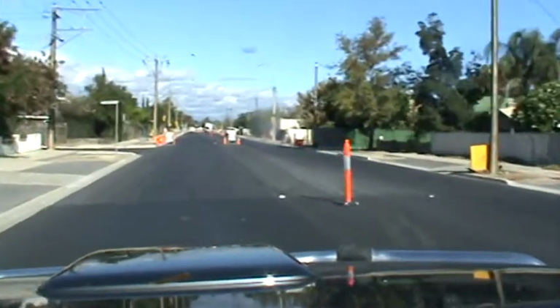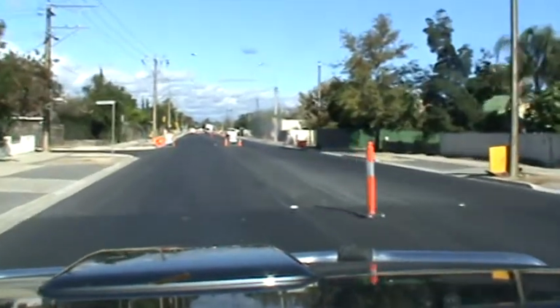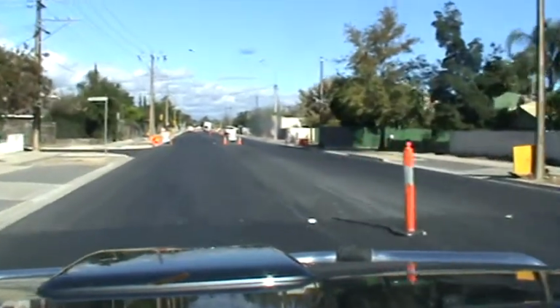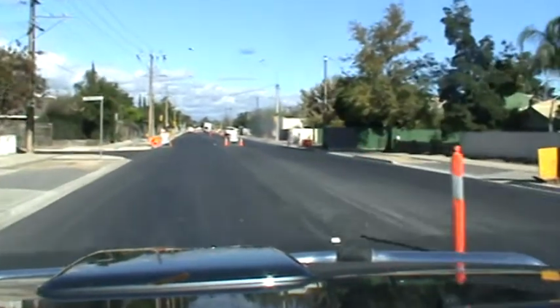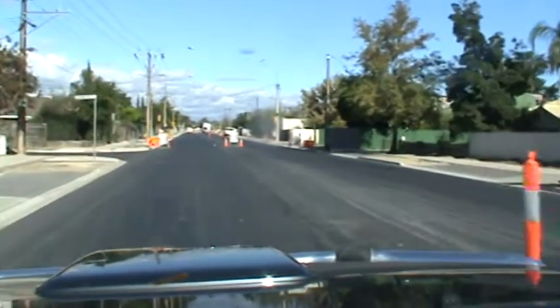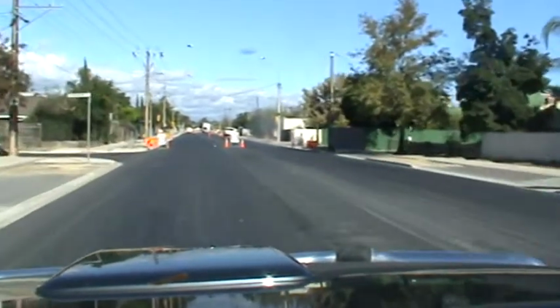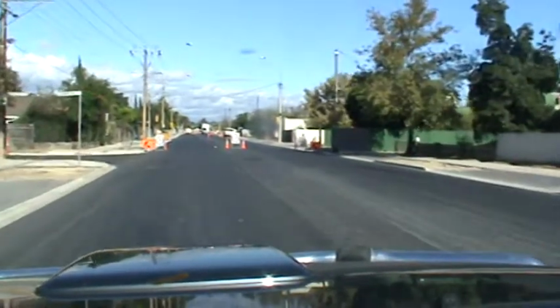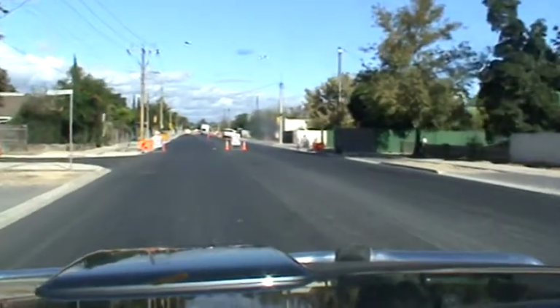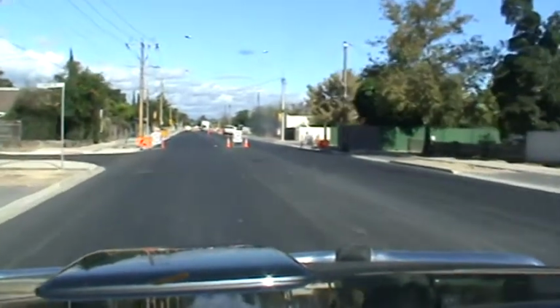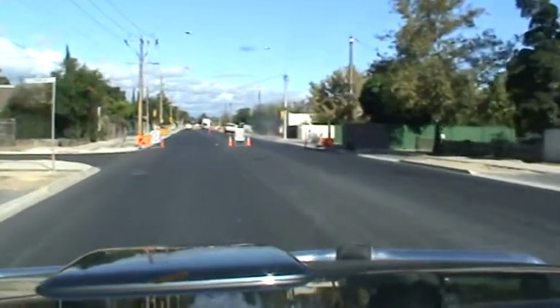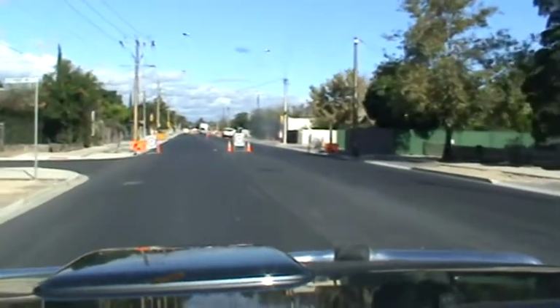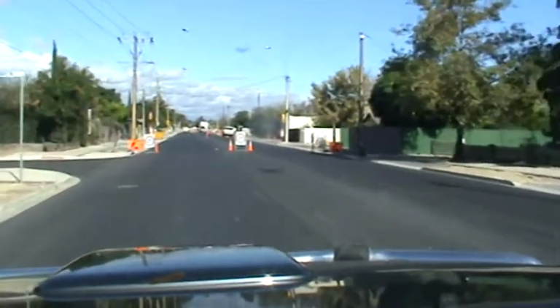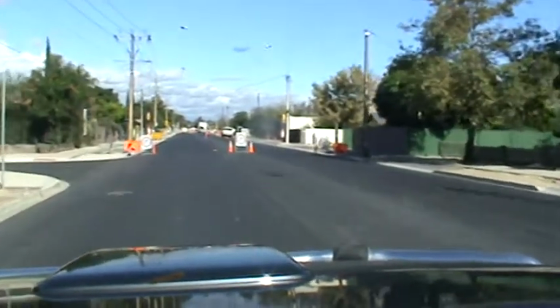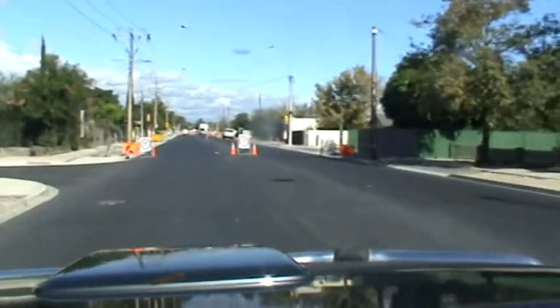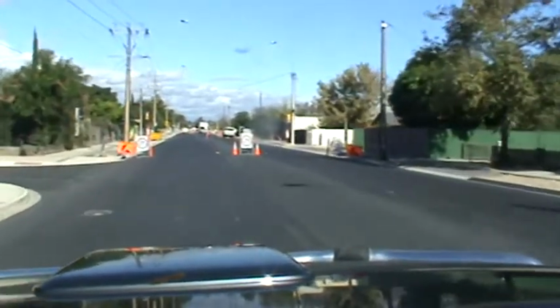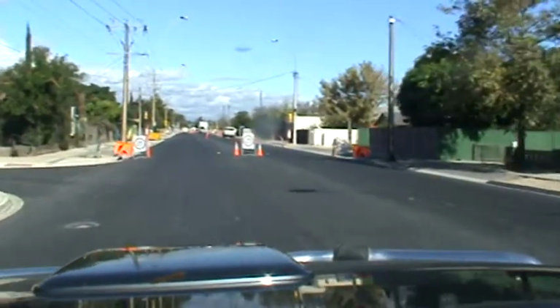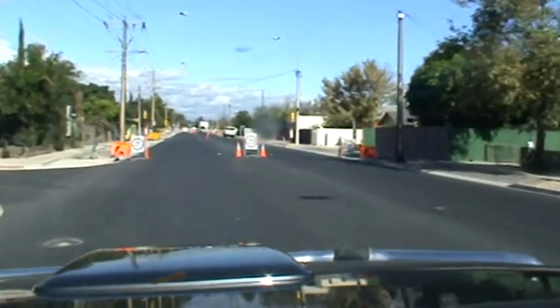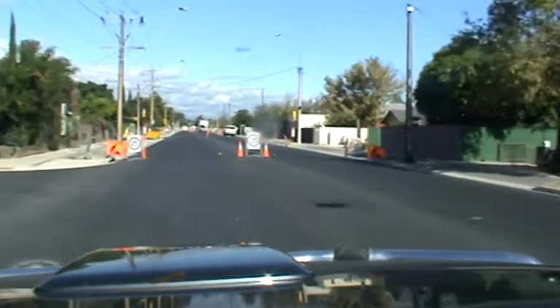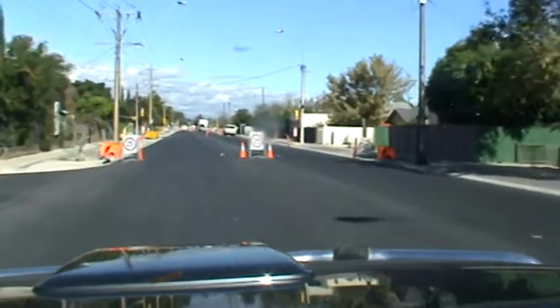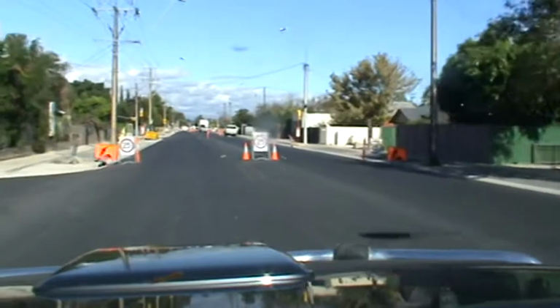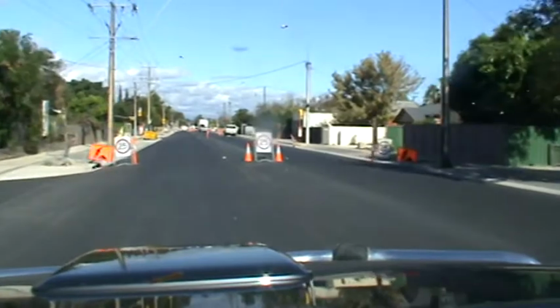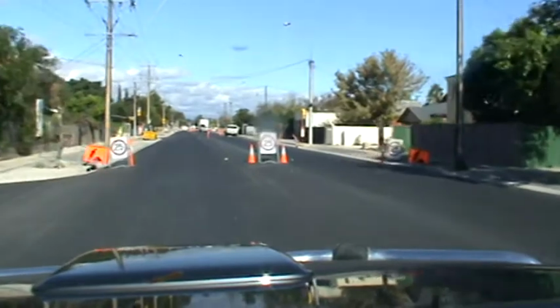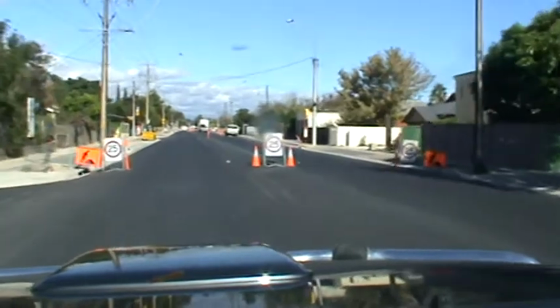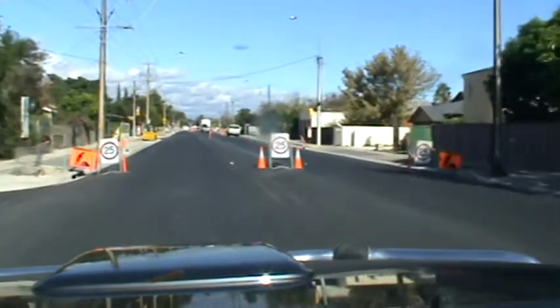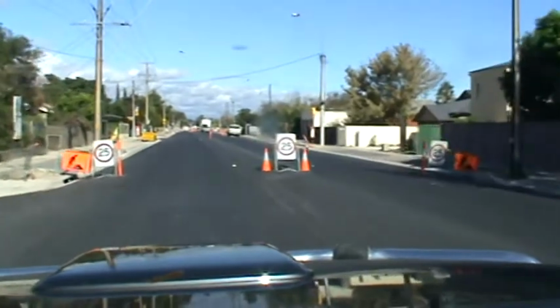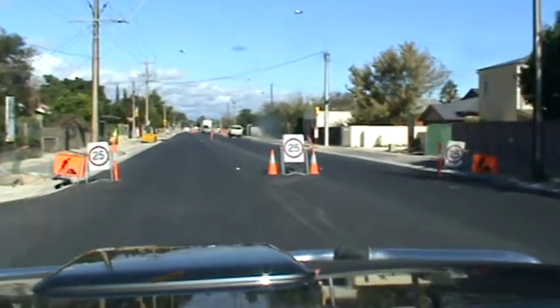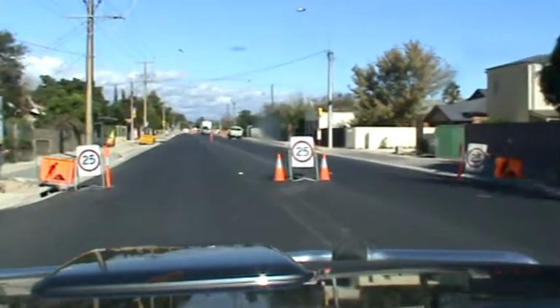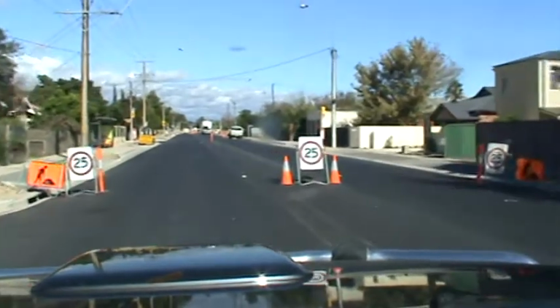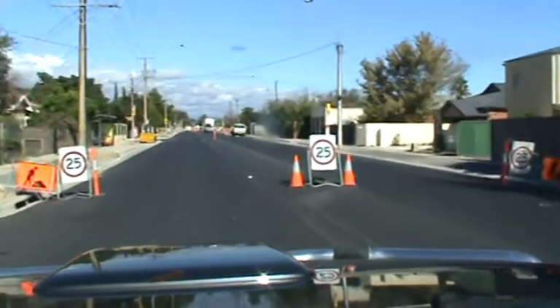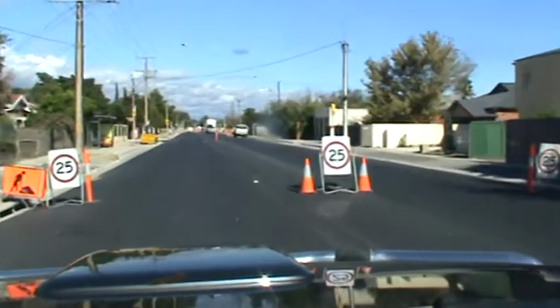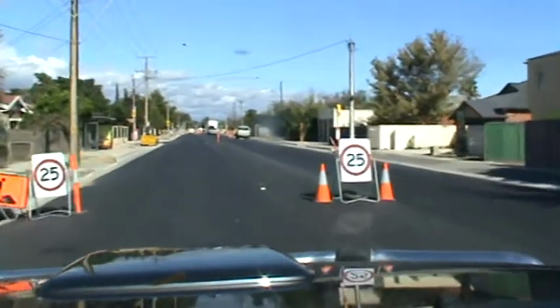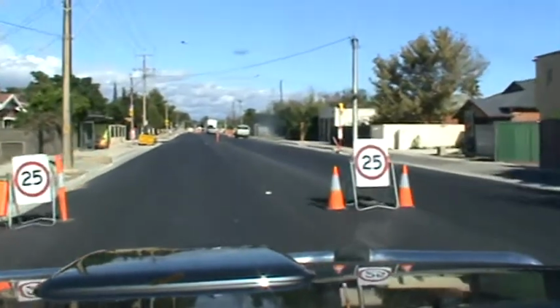The road surface has been completed by D-Type — done a fantastic job, looks really good.